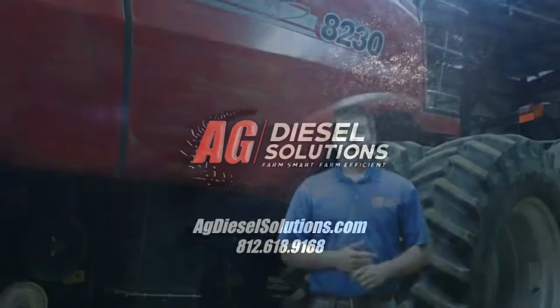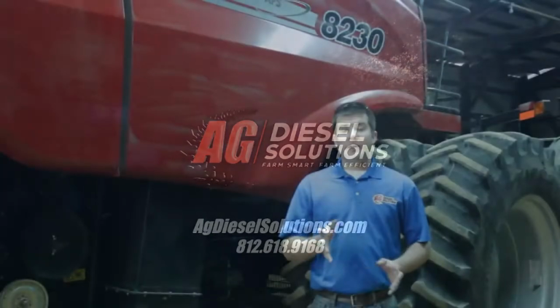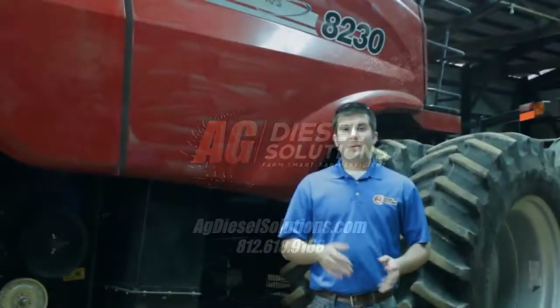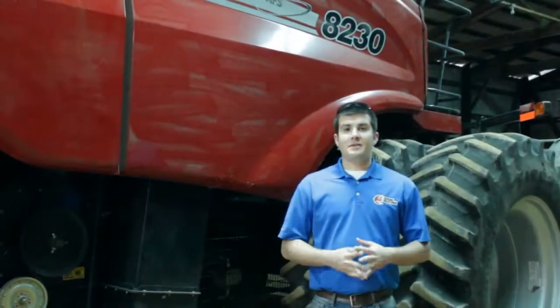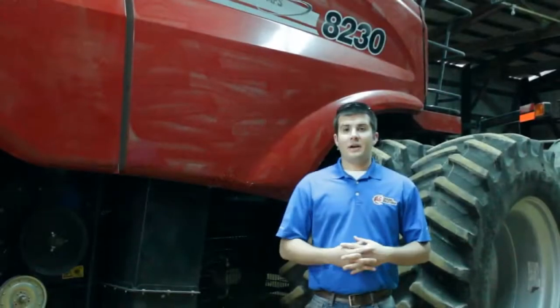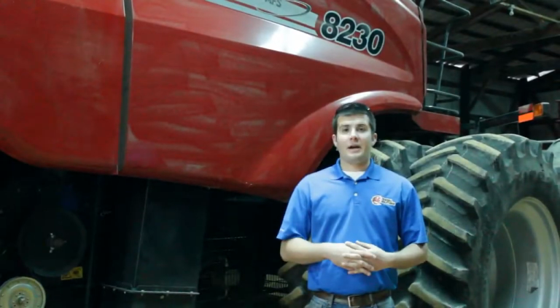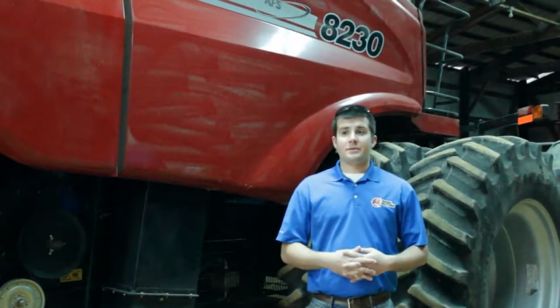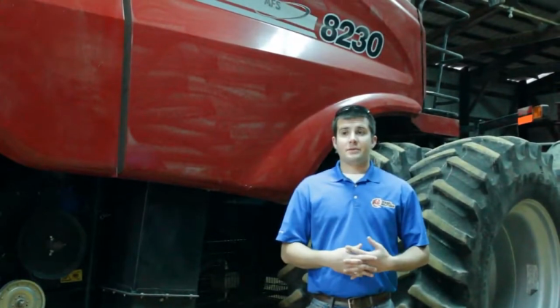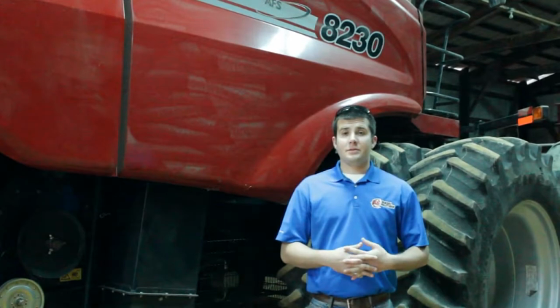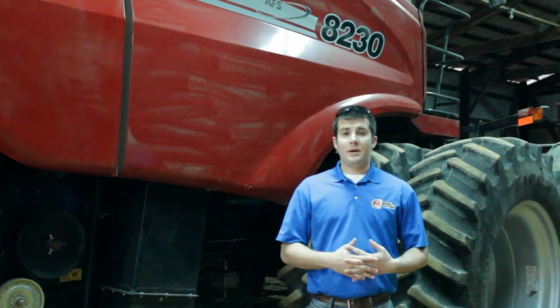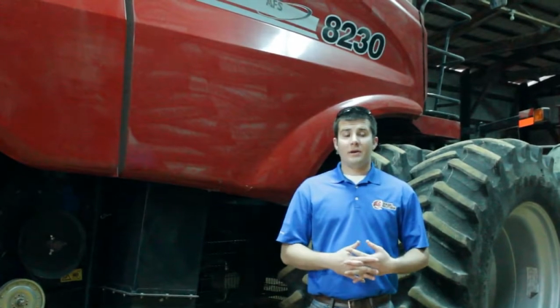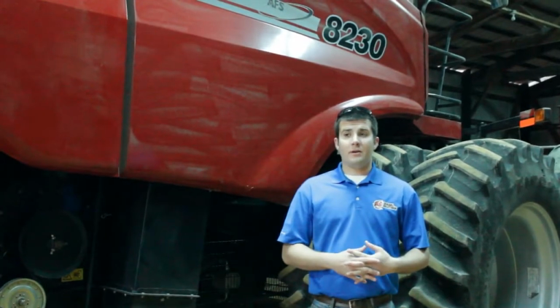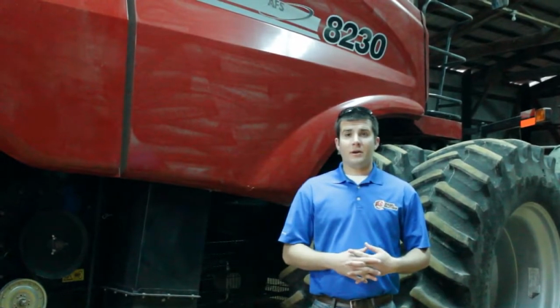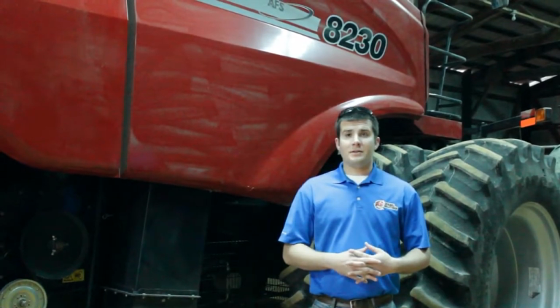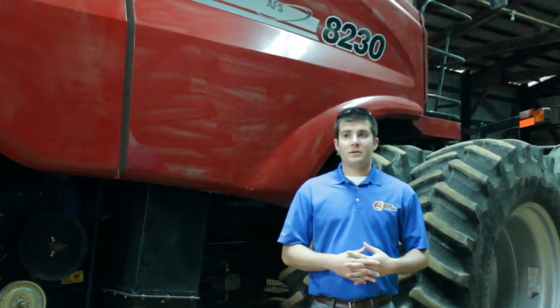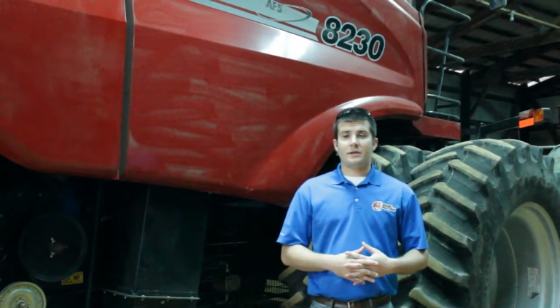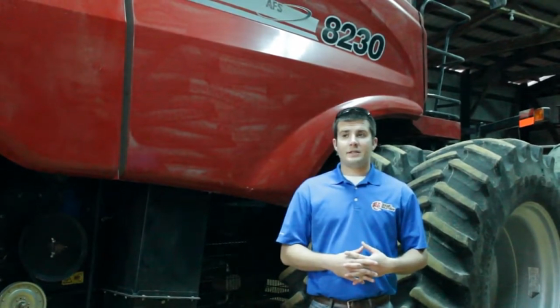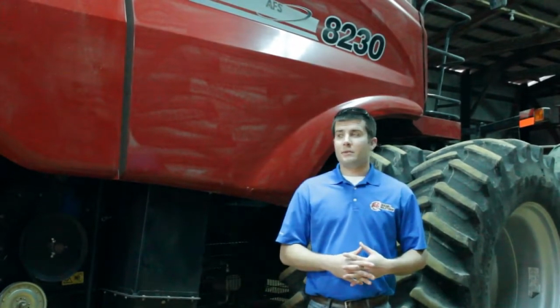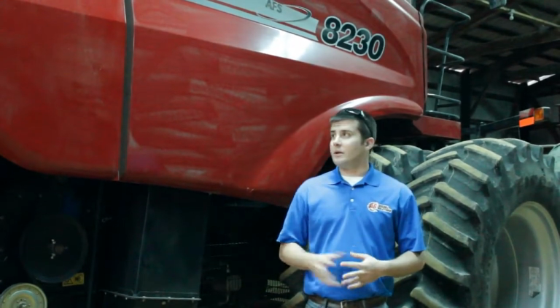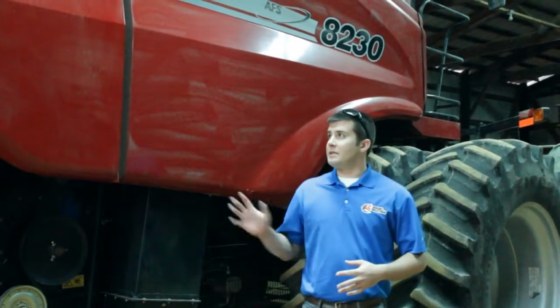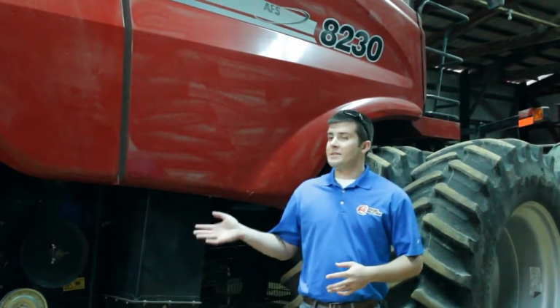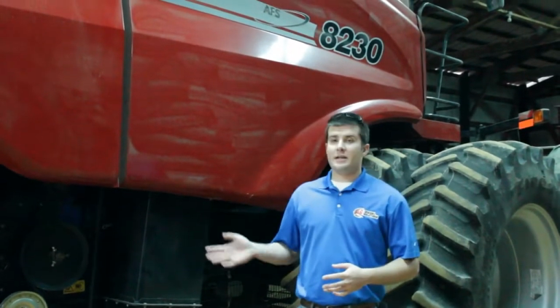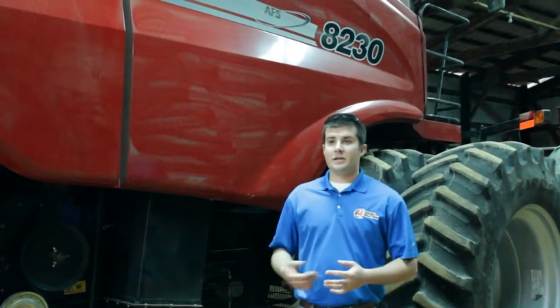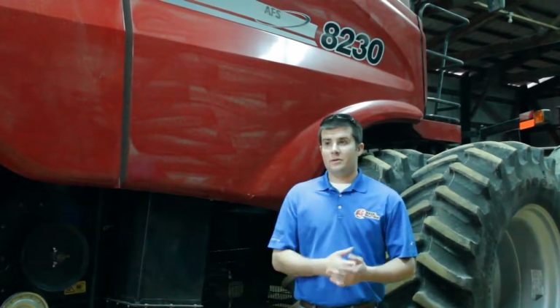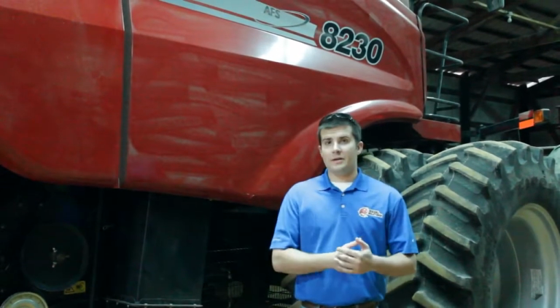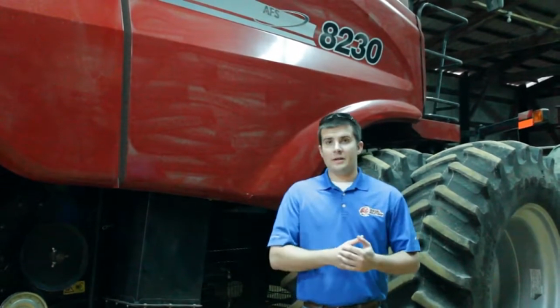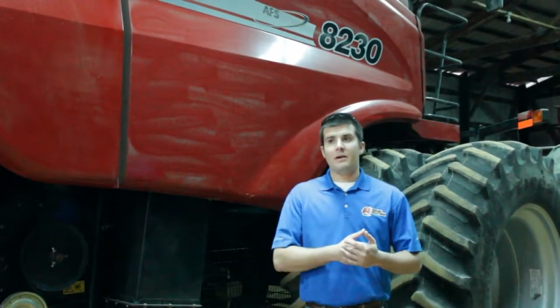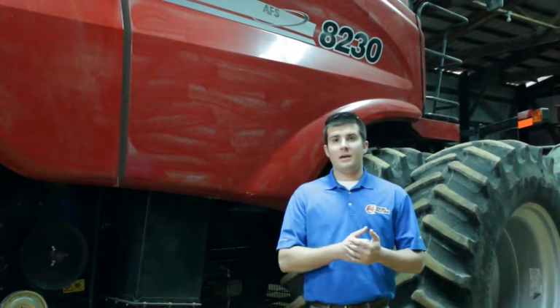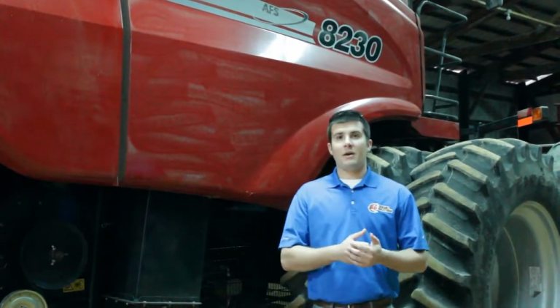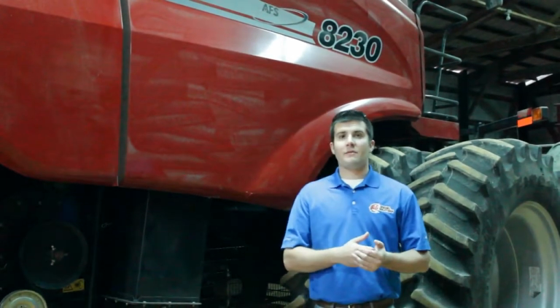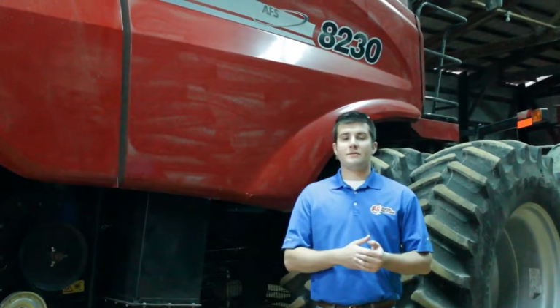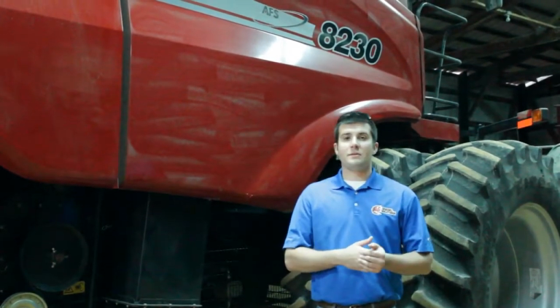Hey everybody, this is Aaron at Agnesa Solutions. Today we're getting ready to do another install for a customer on his Case IH 8230 Combine to get him ready for this fall.